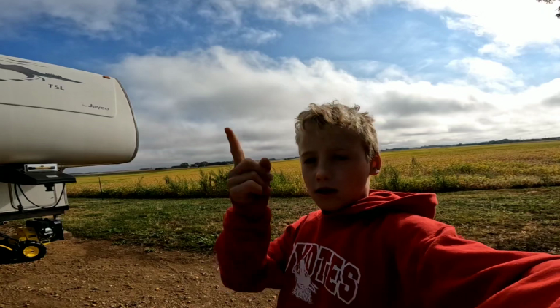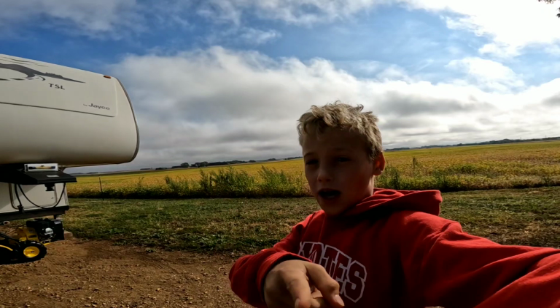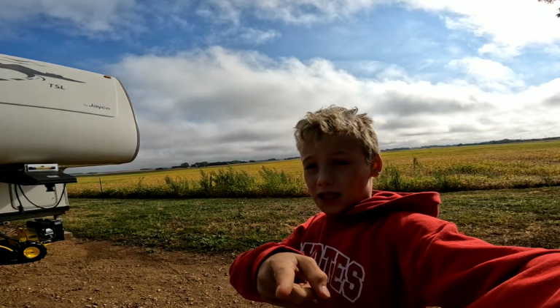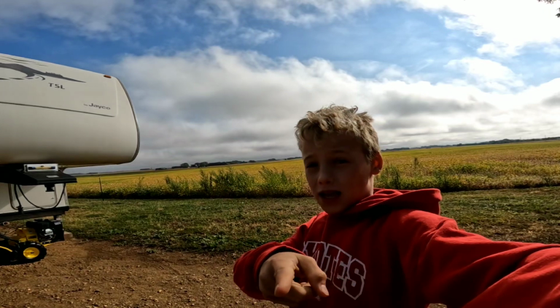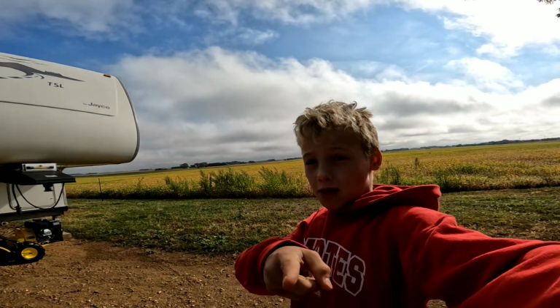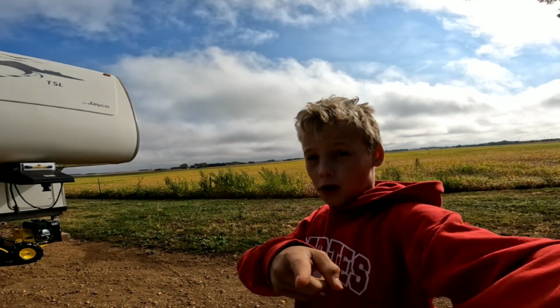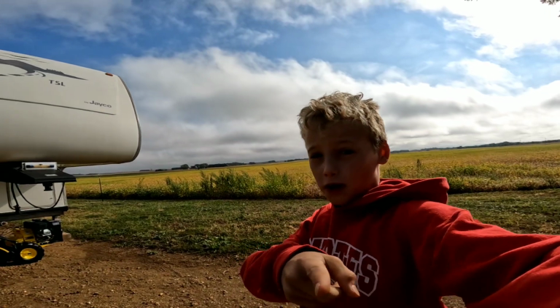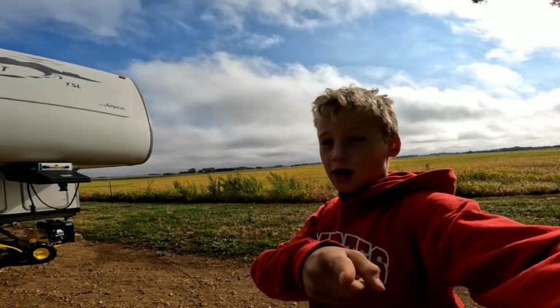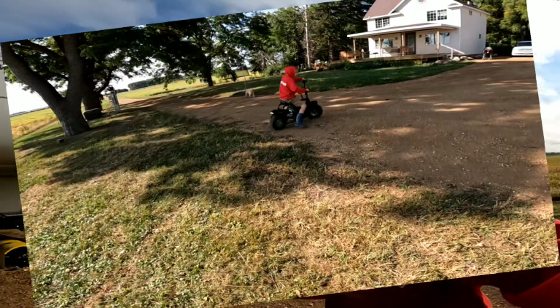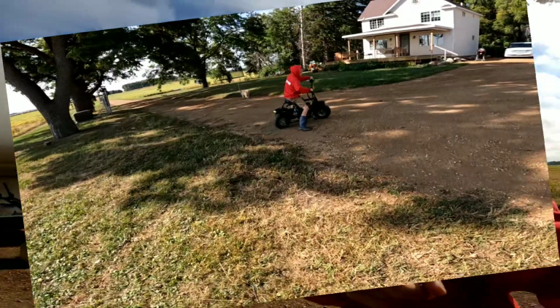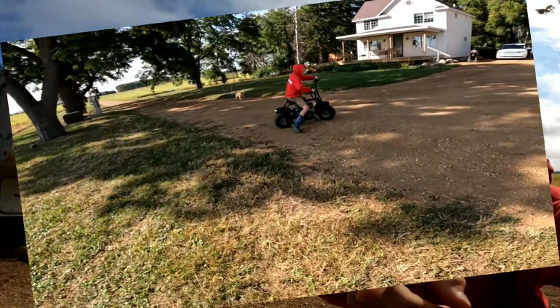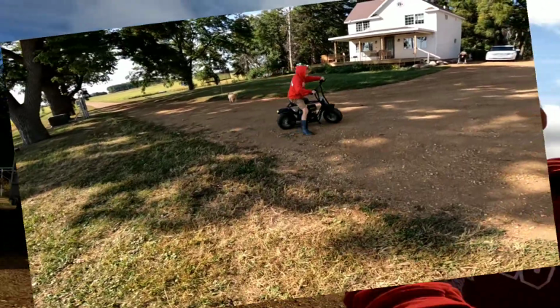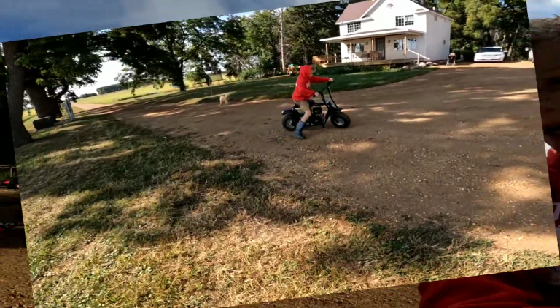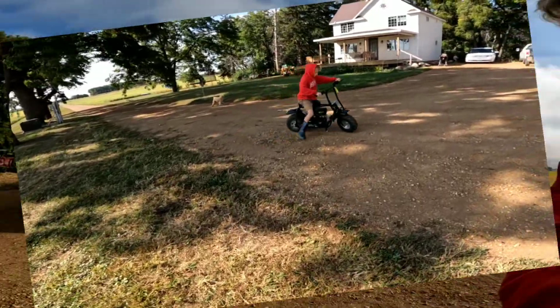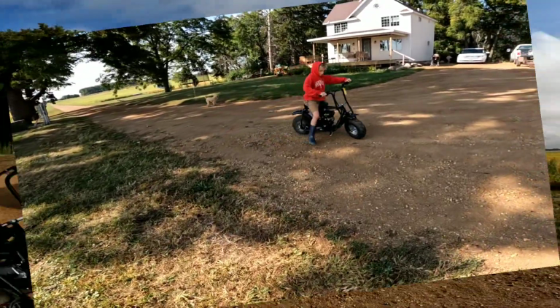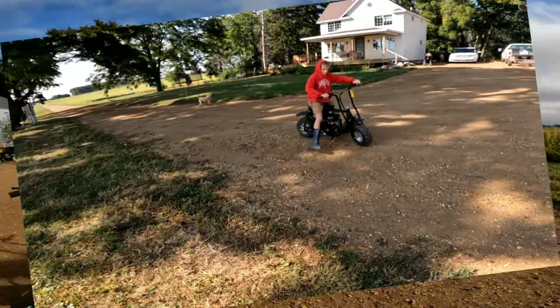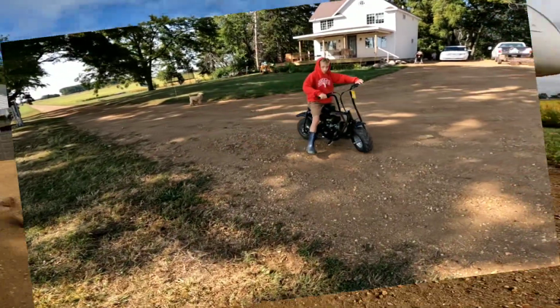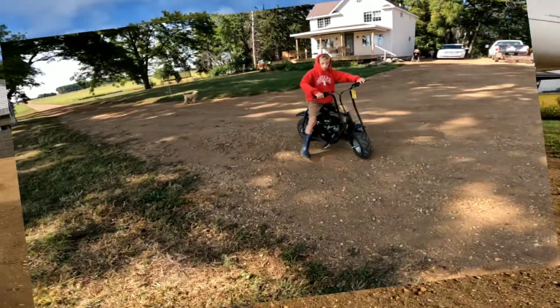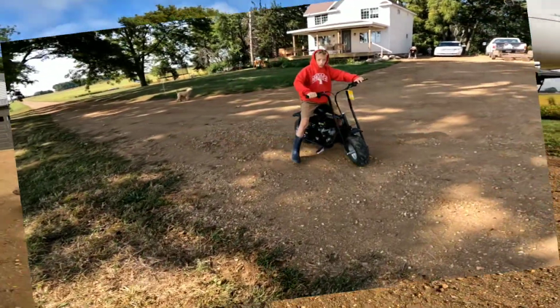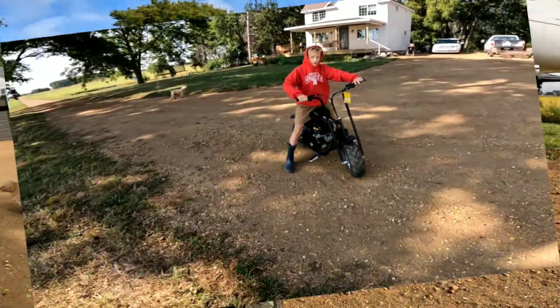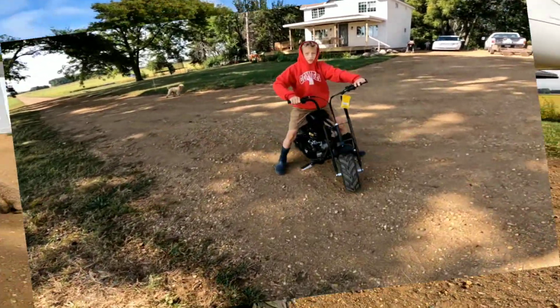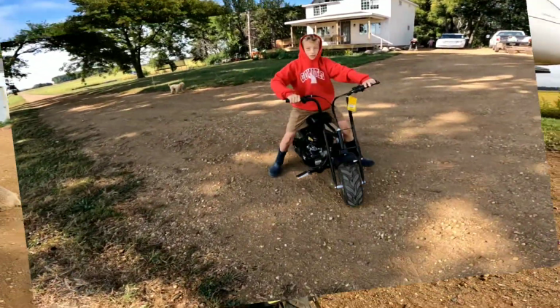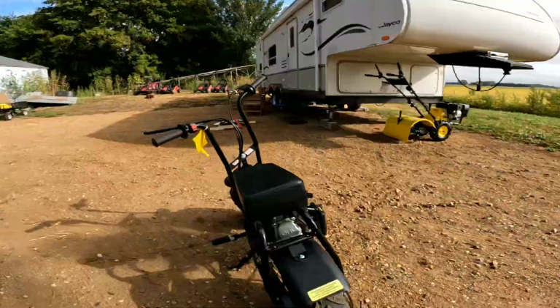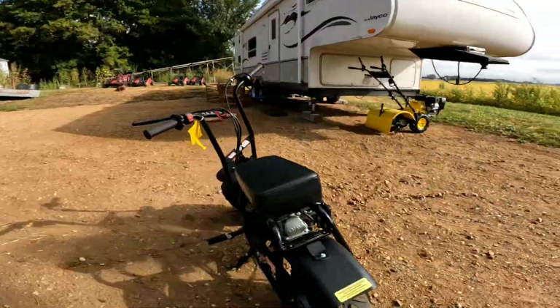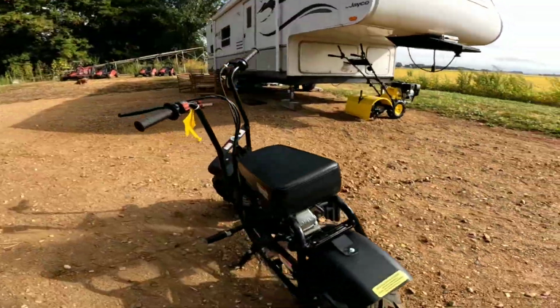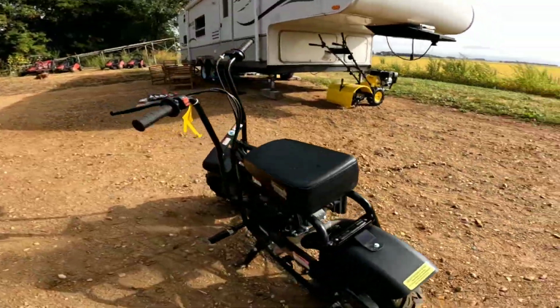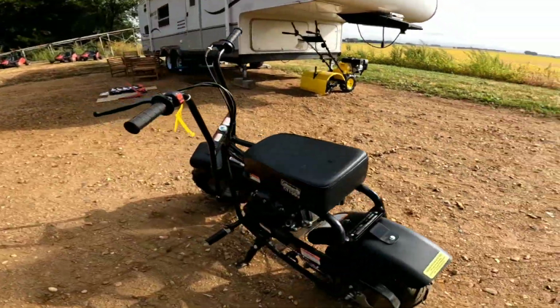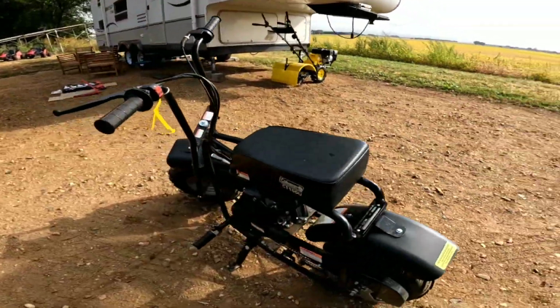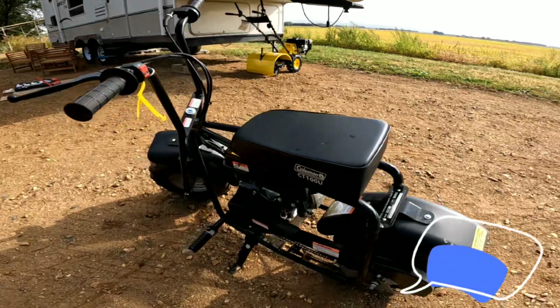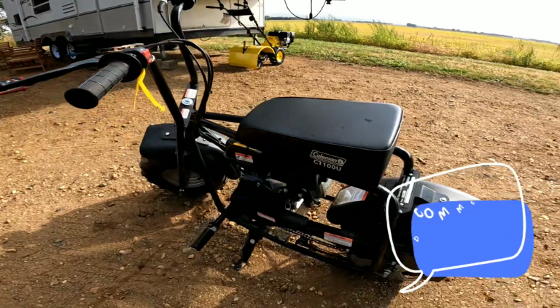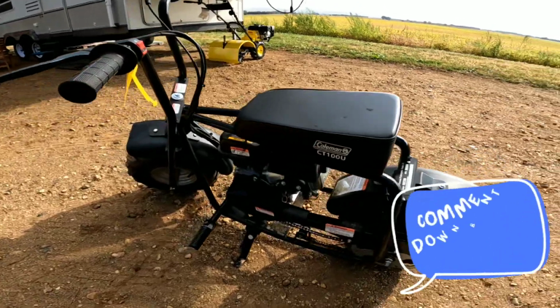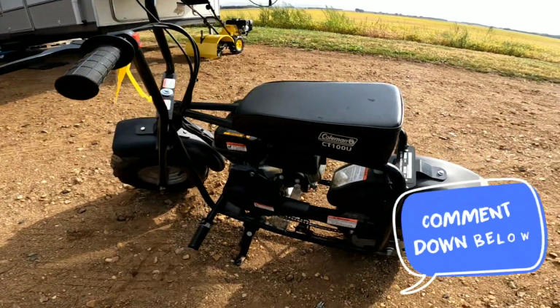Hello guys, today we are going to be putting the chain back onto this home mini bike.